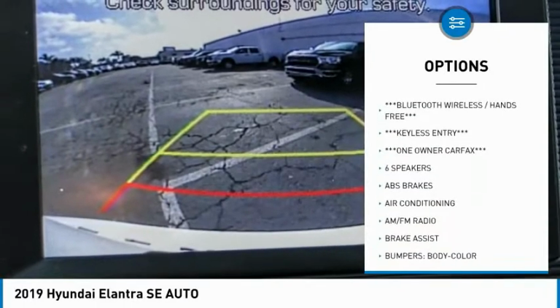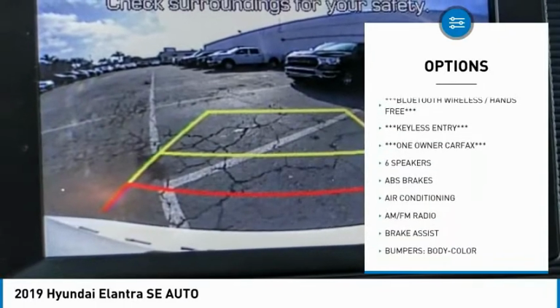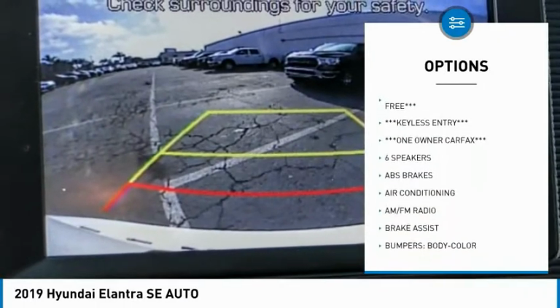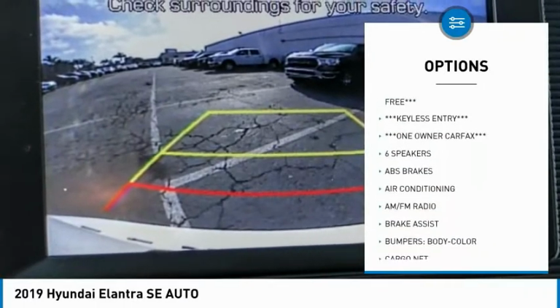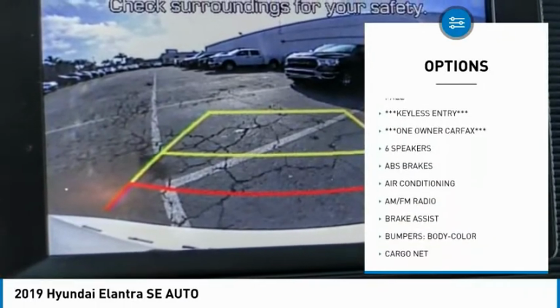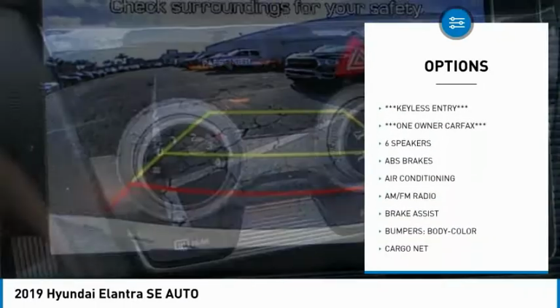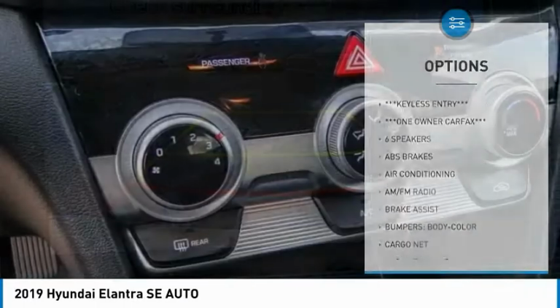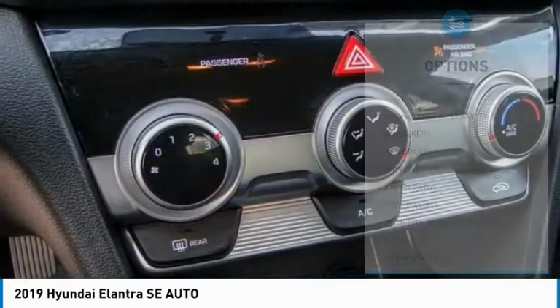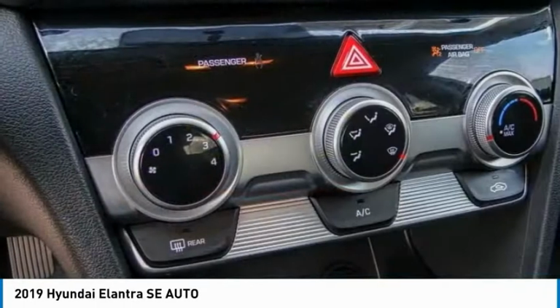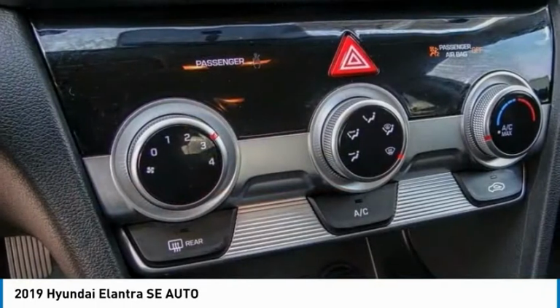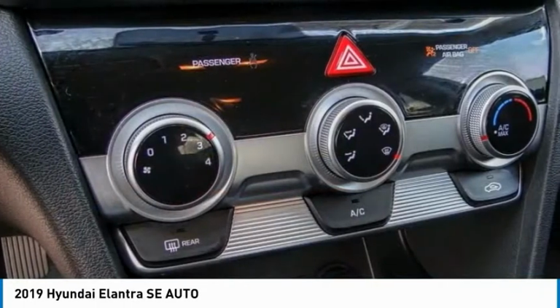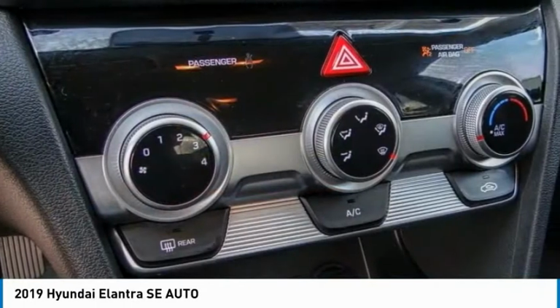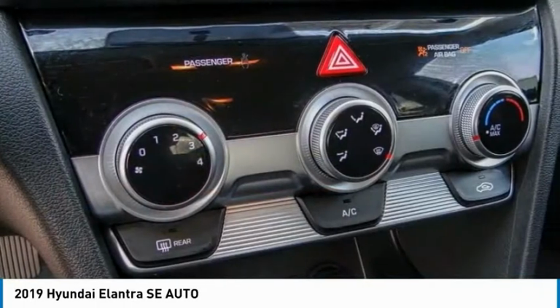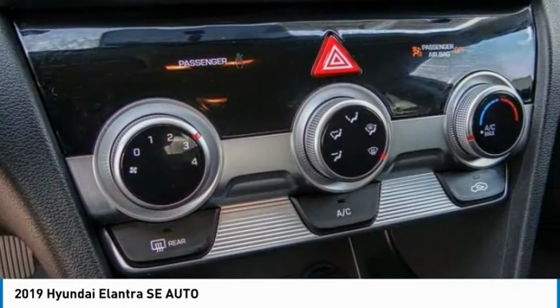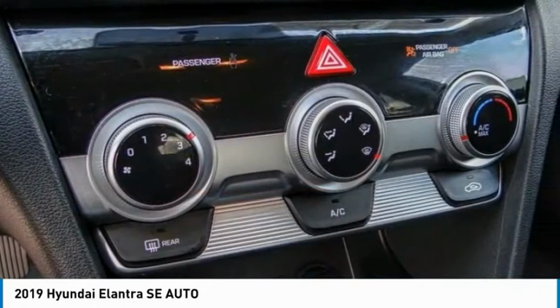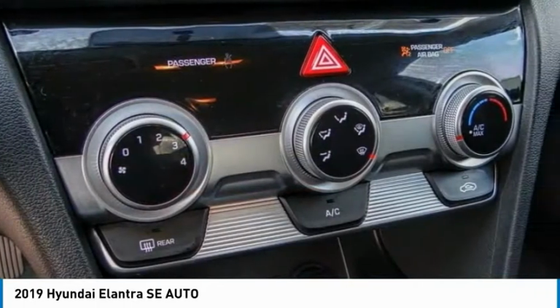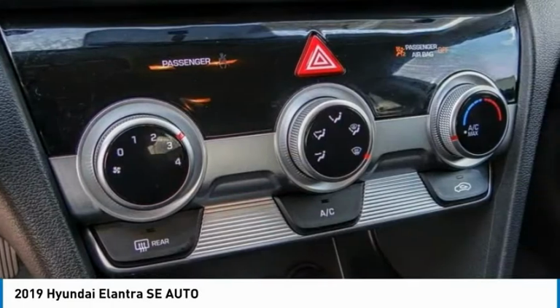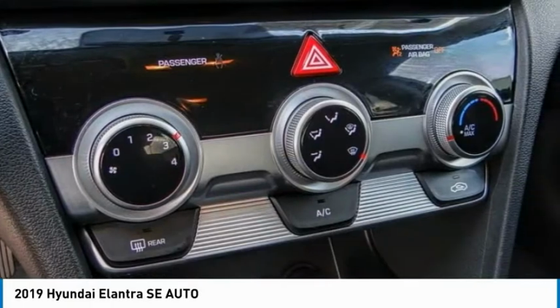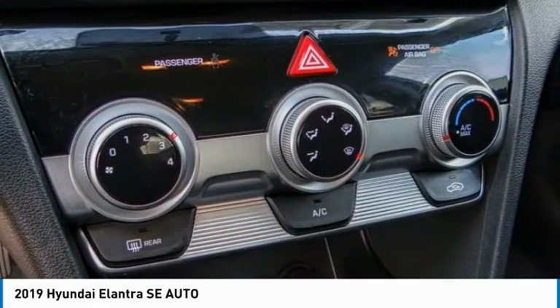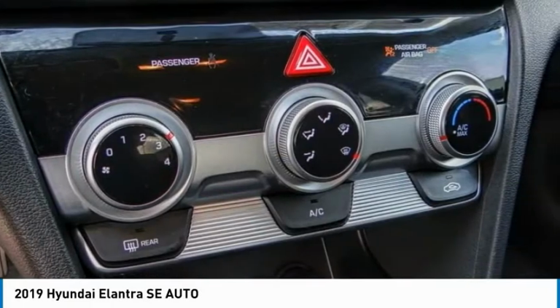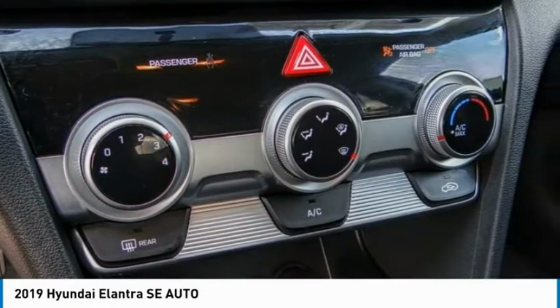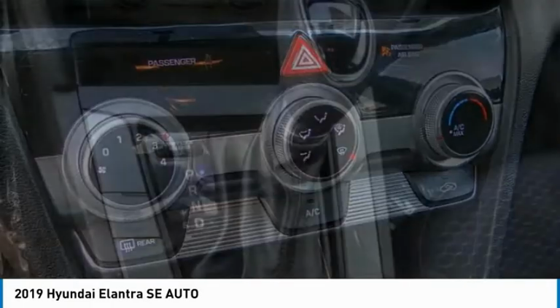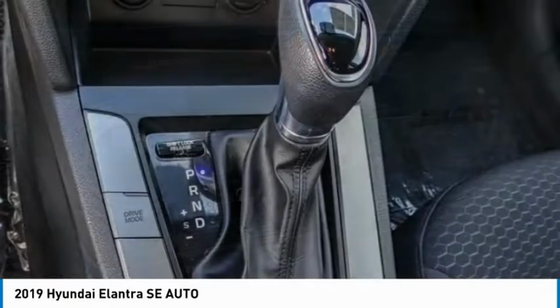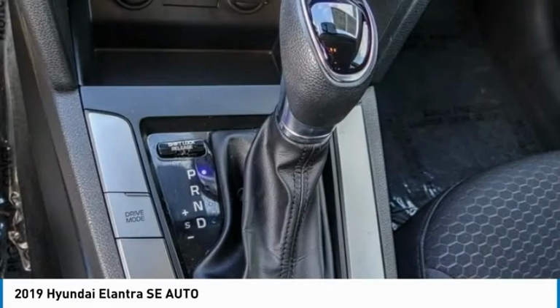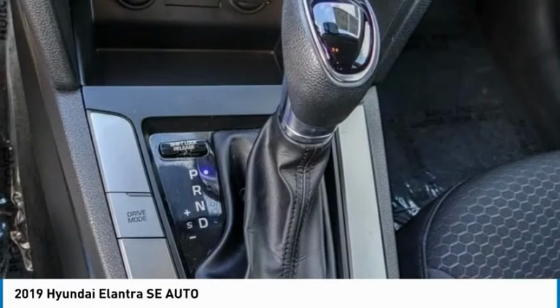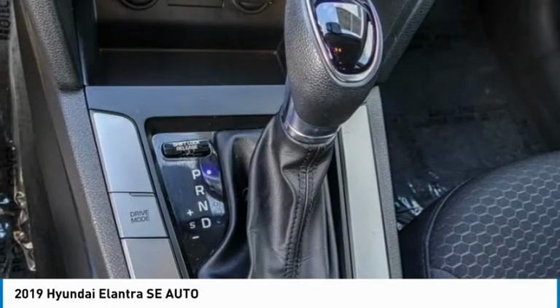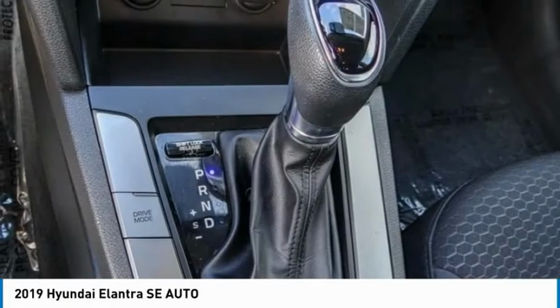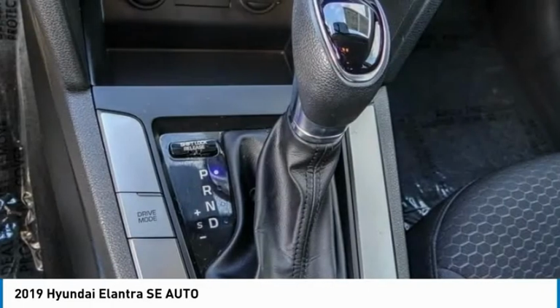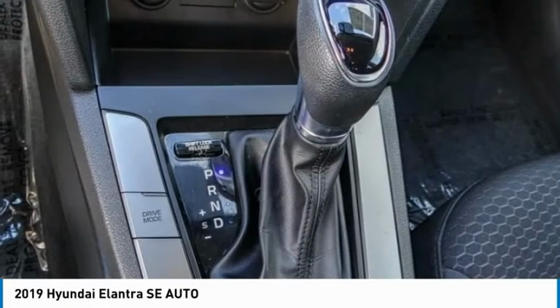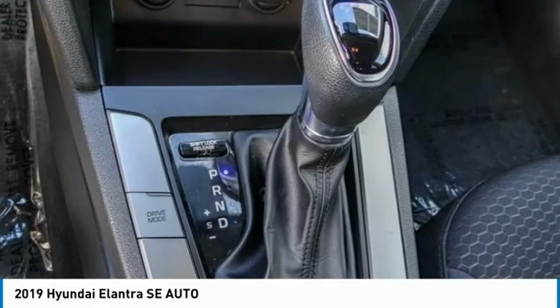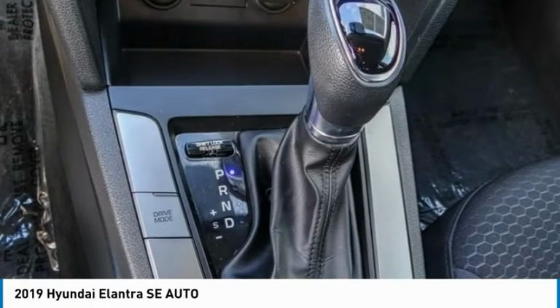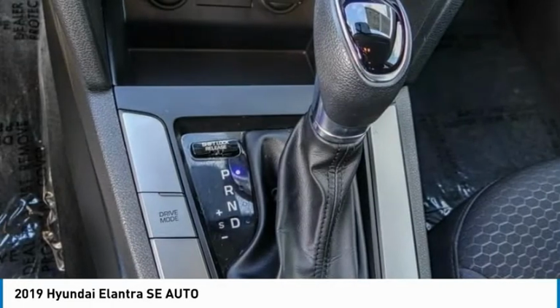Rear window defroster, security system, low tire pressure warning, trip computer, power windows.